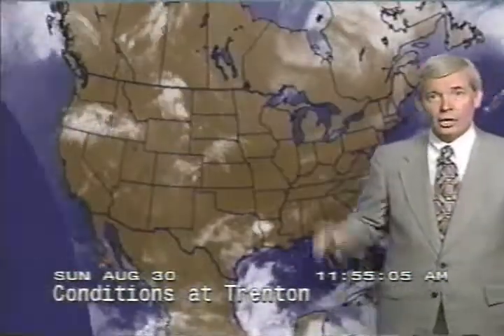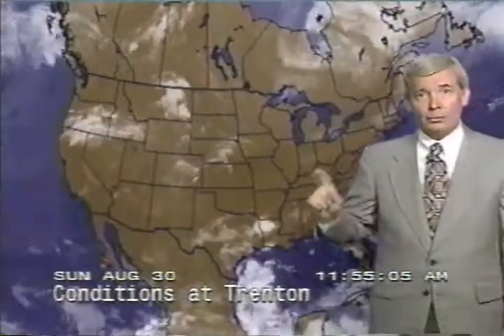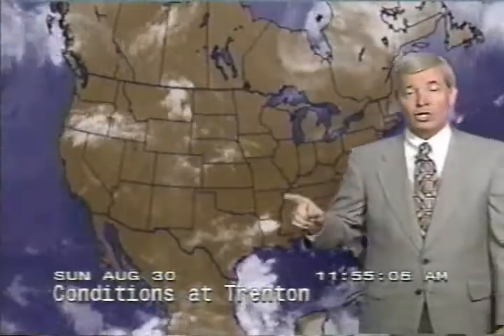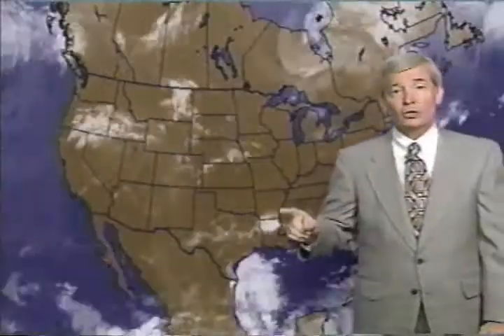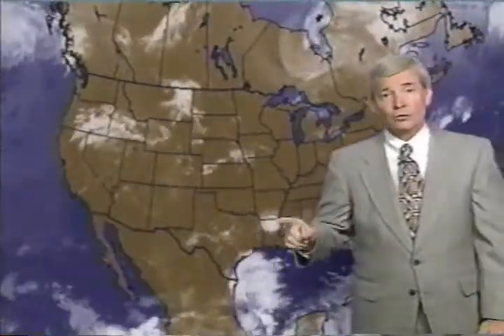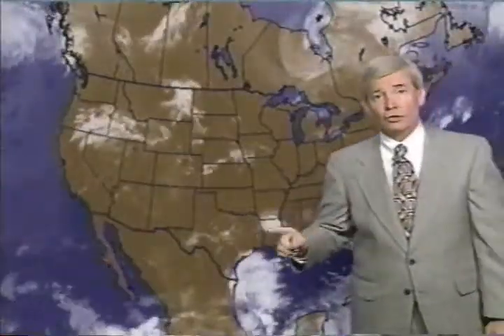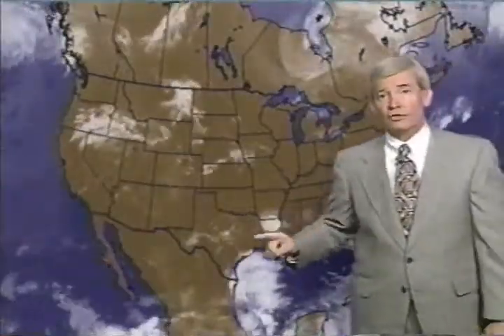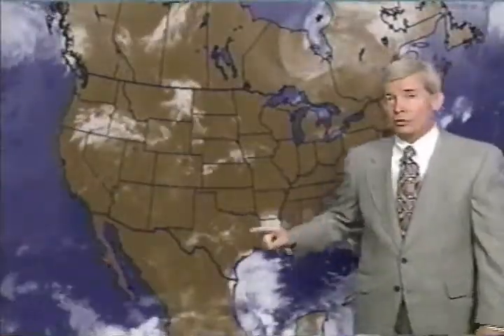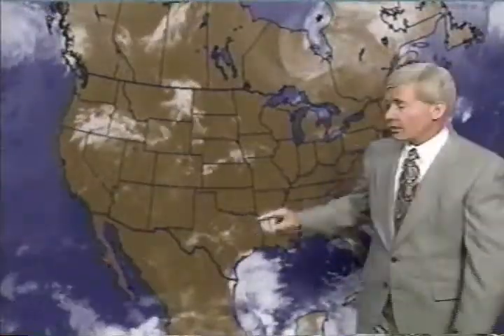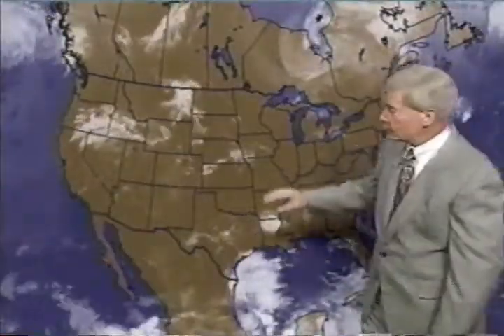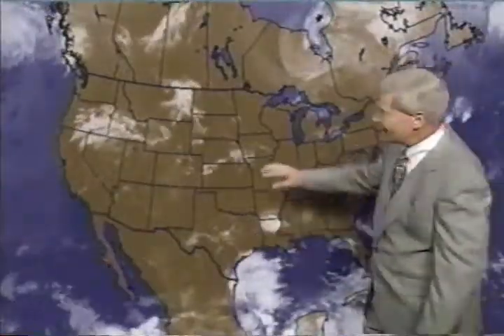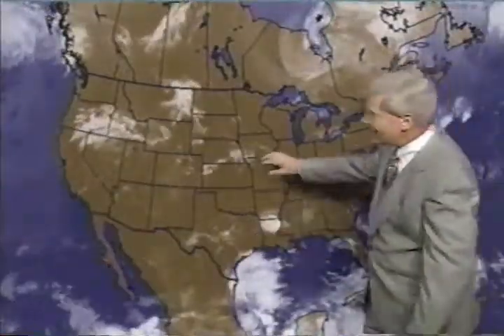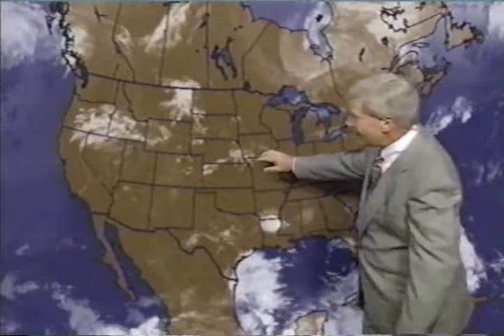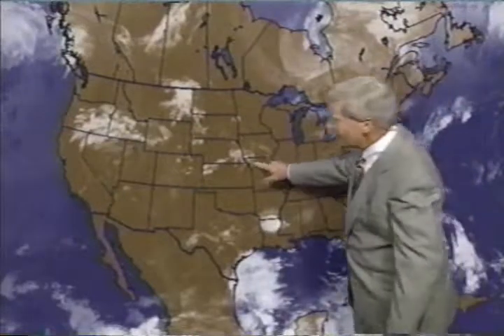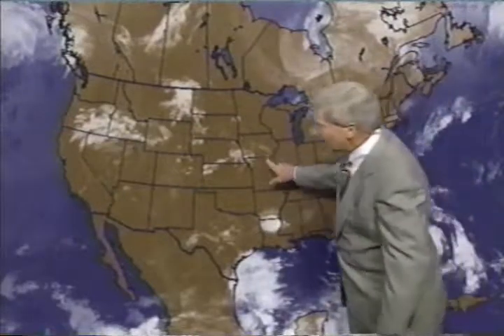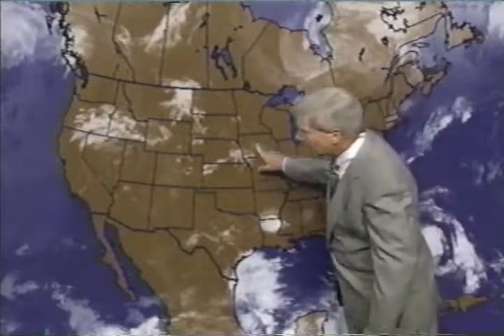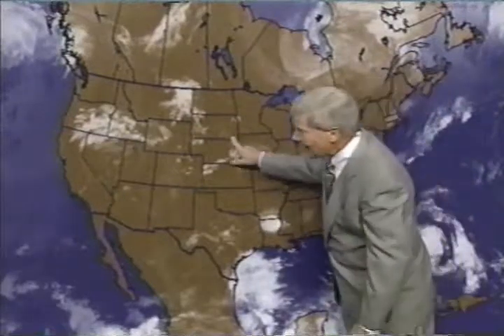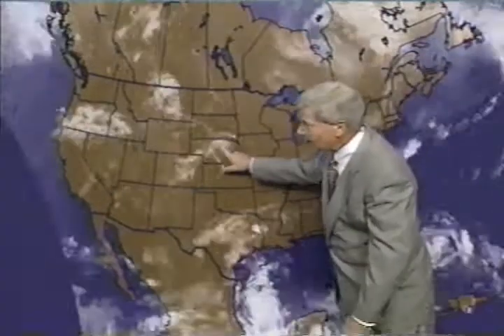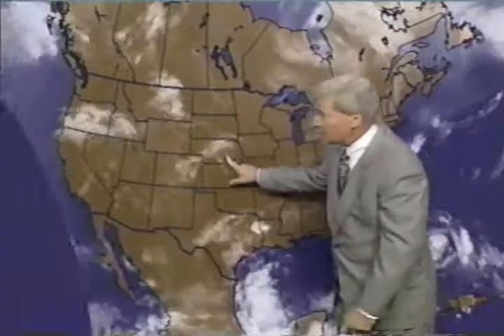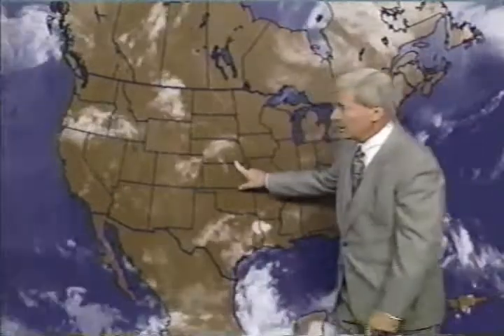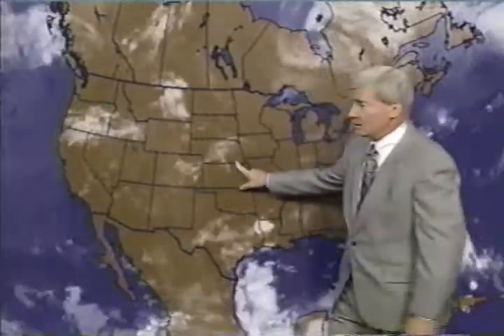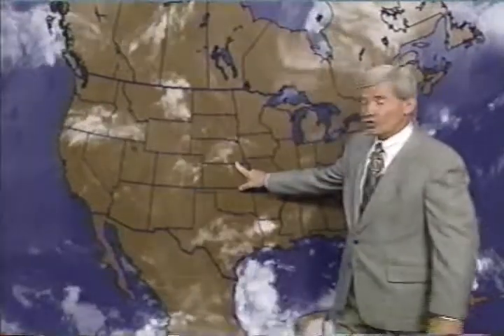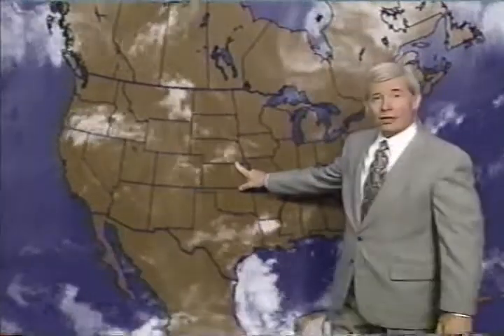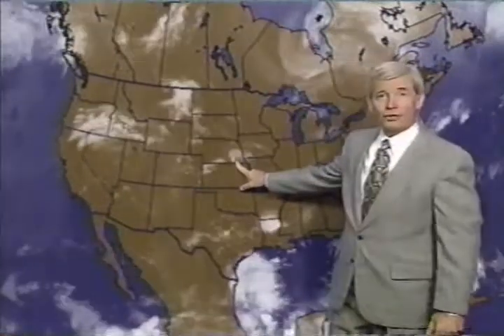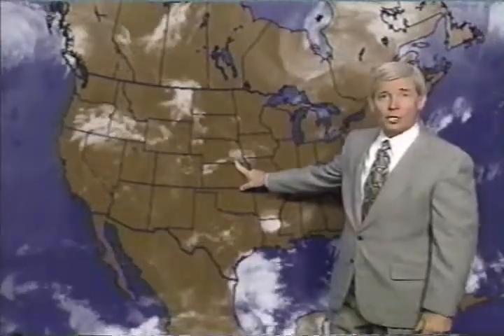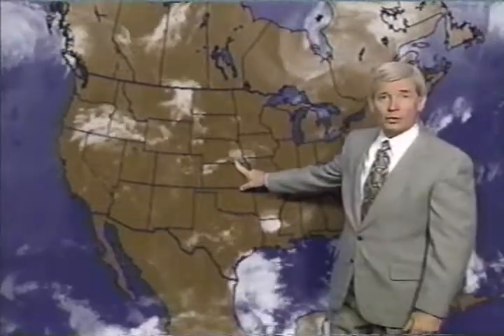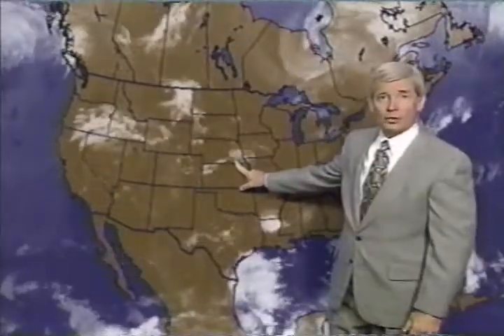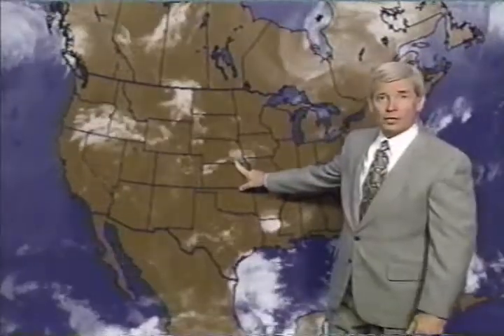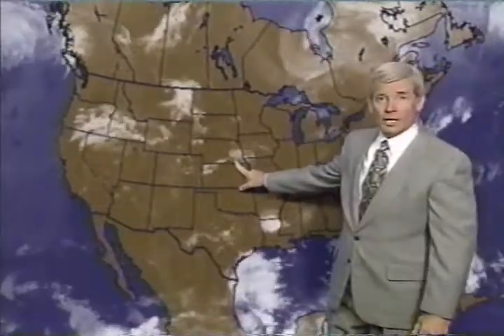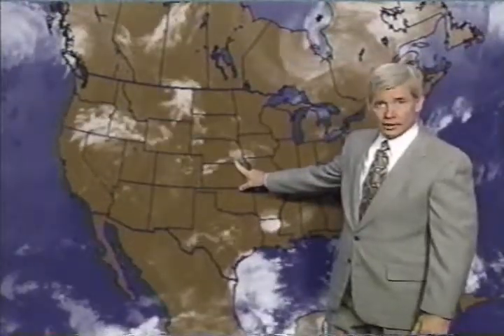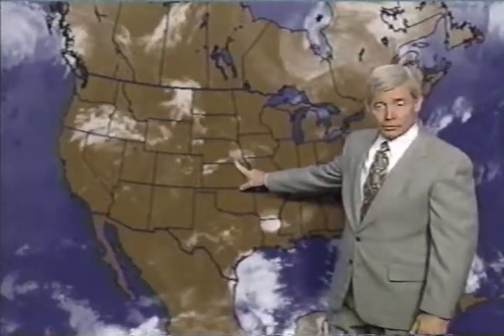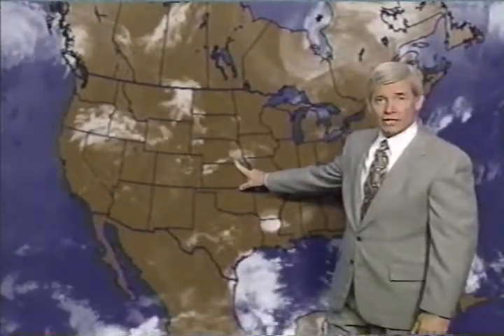Potential for severe weather today is likely to be in South Dakota and Nebraska.